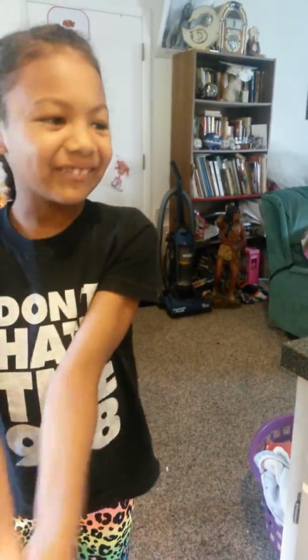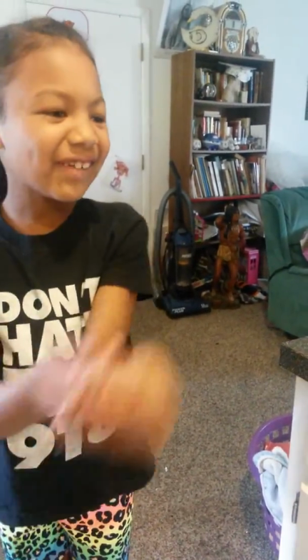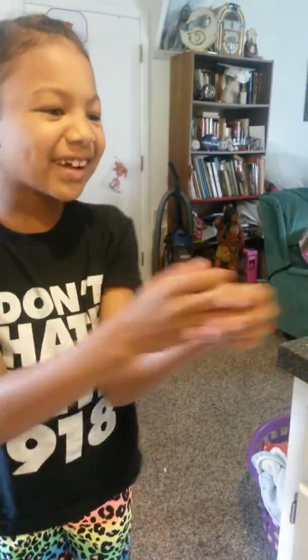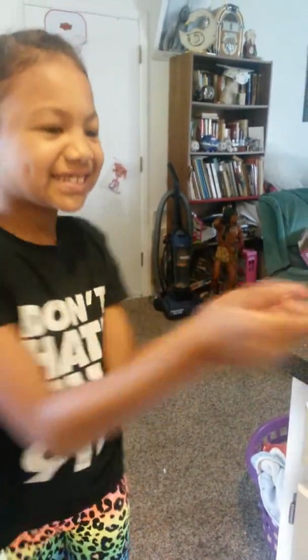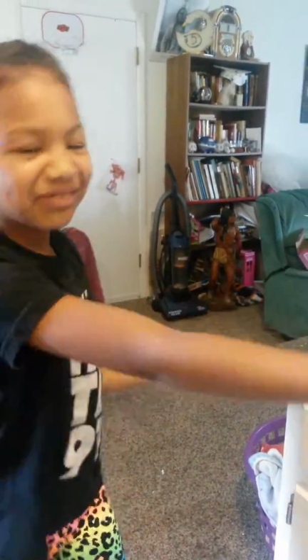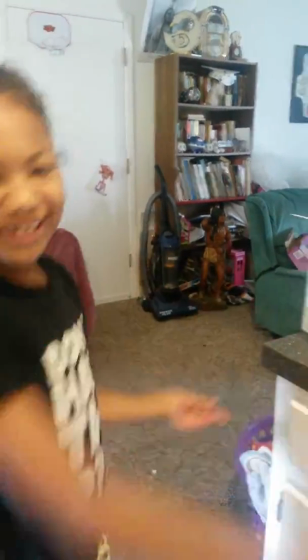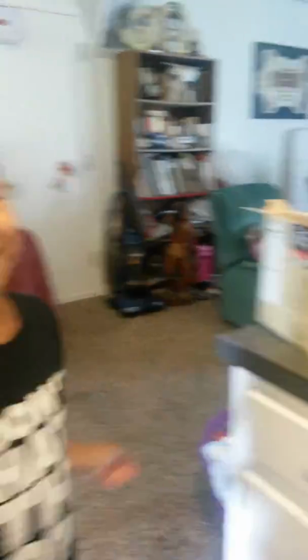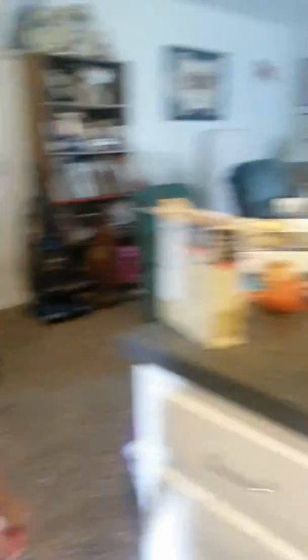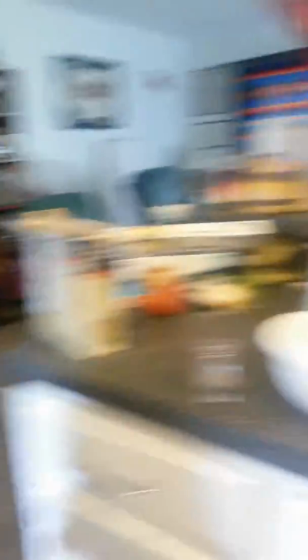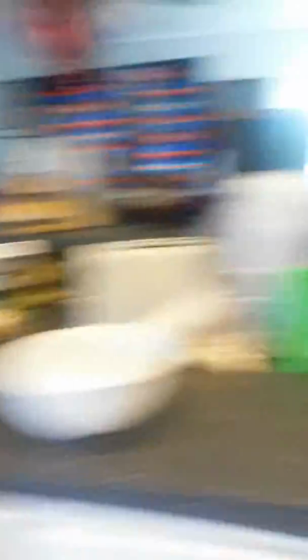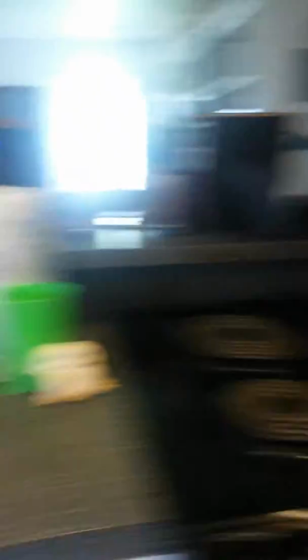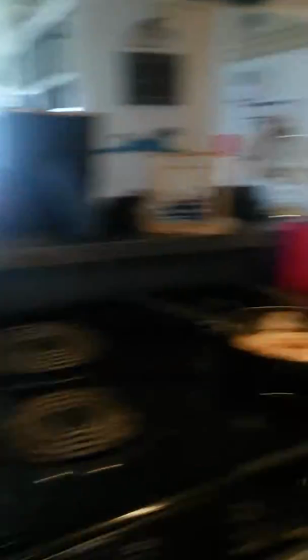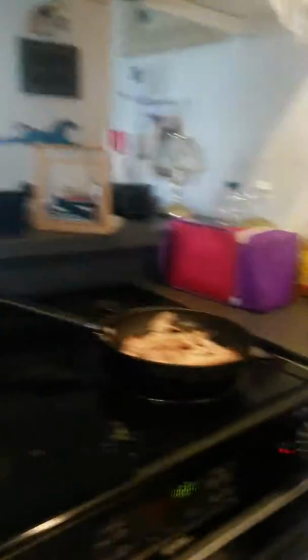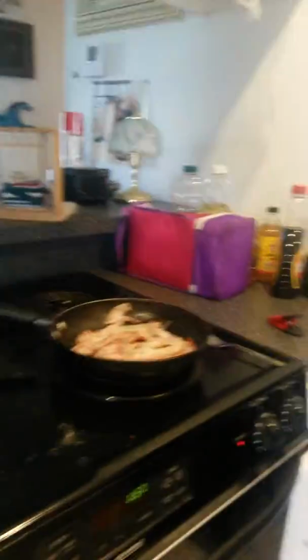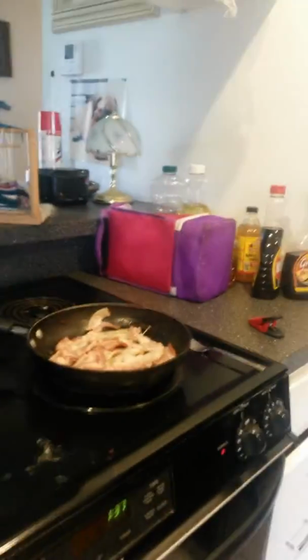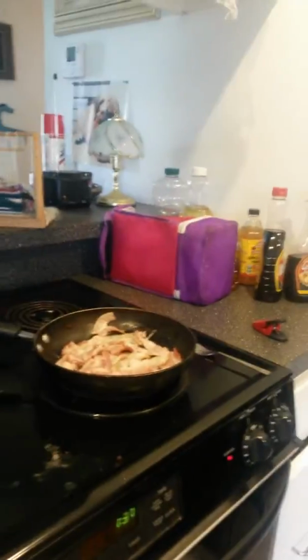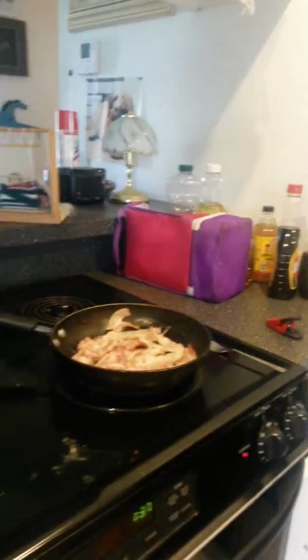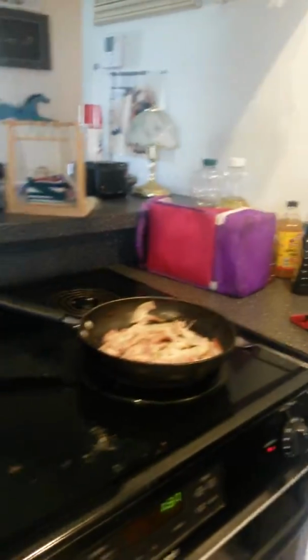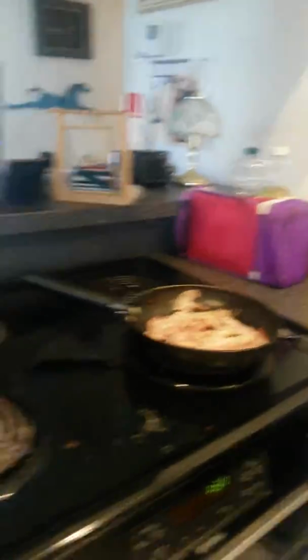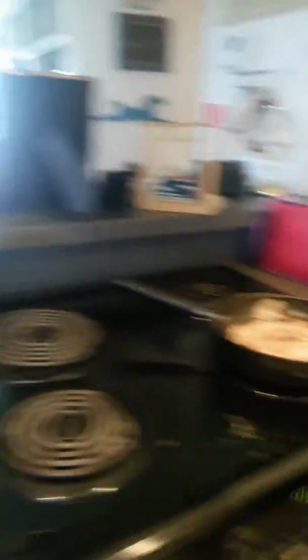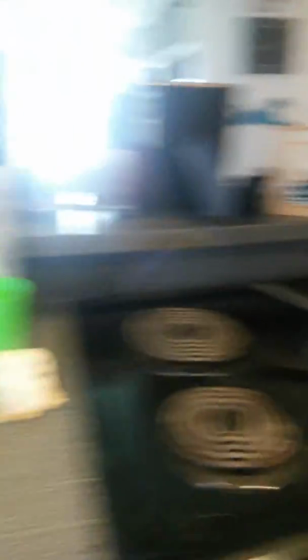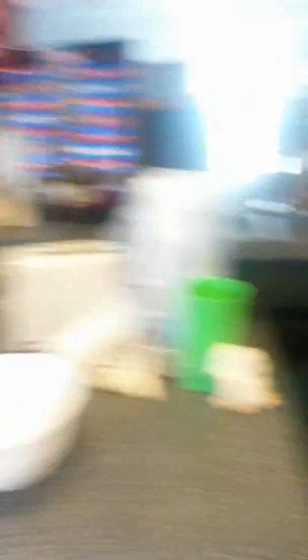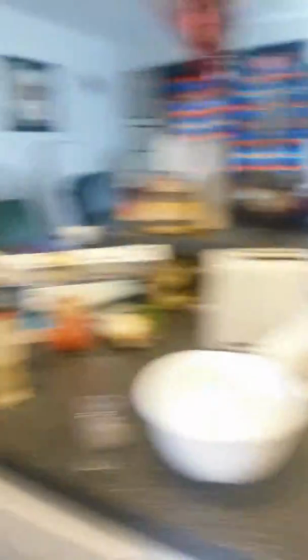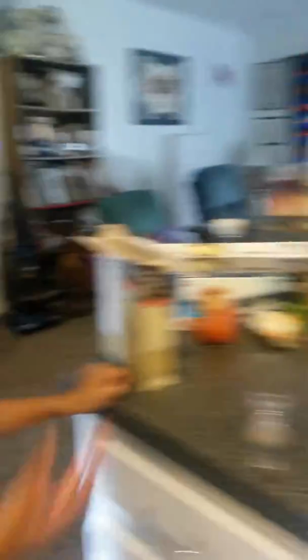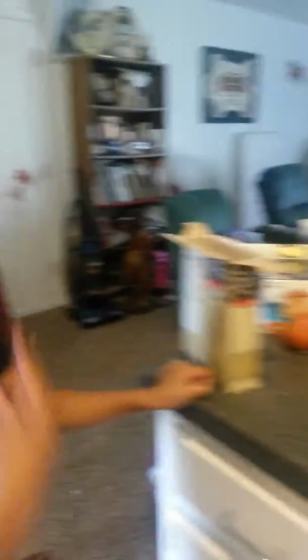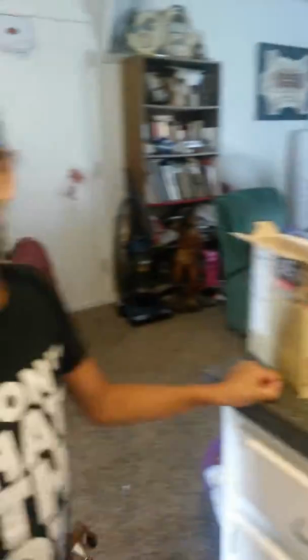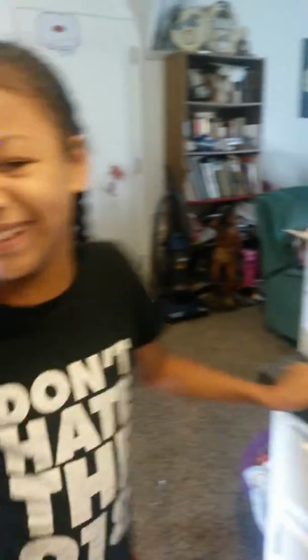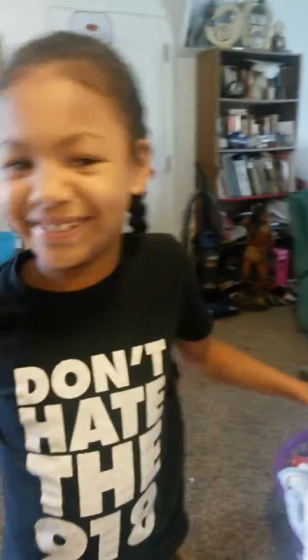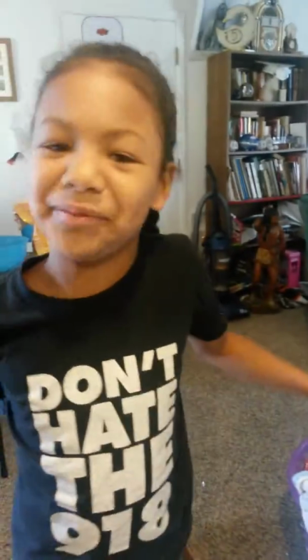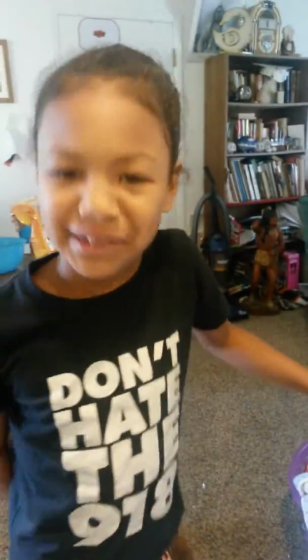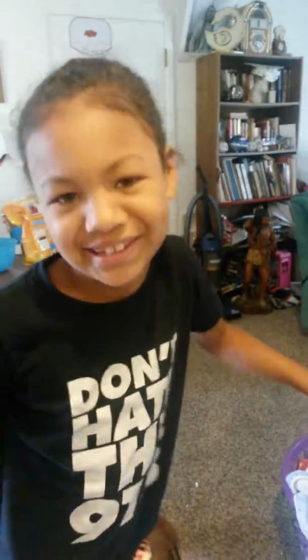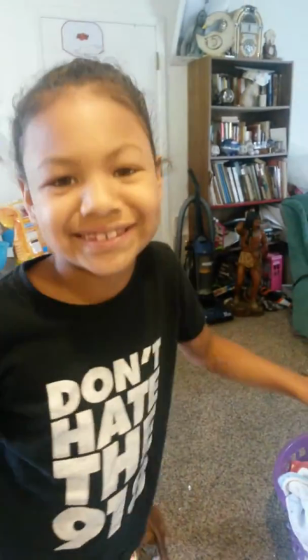My mom got some bacon going, and I'm still working on the mix.